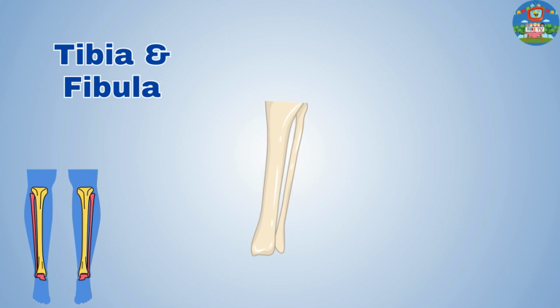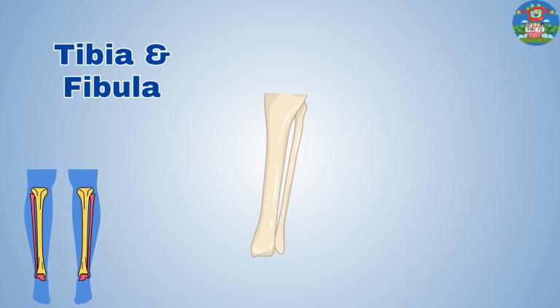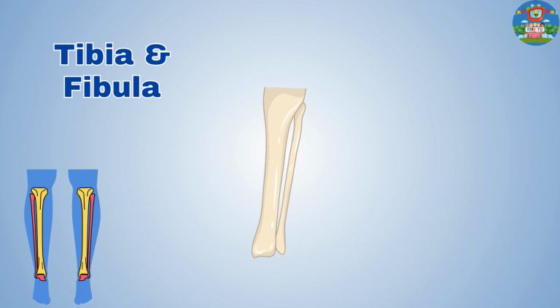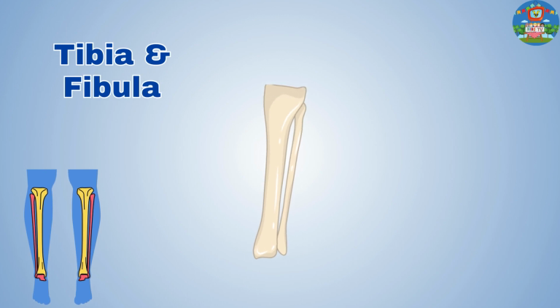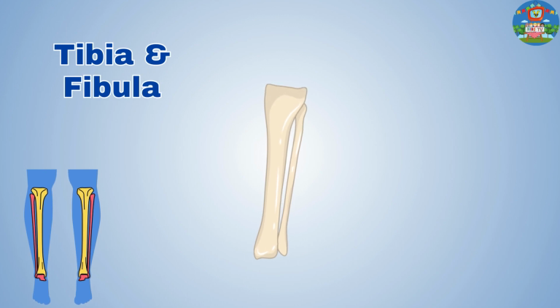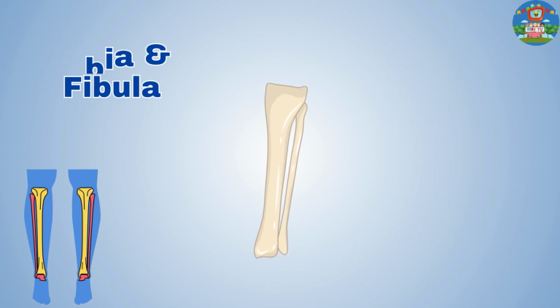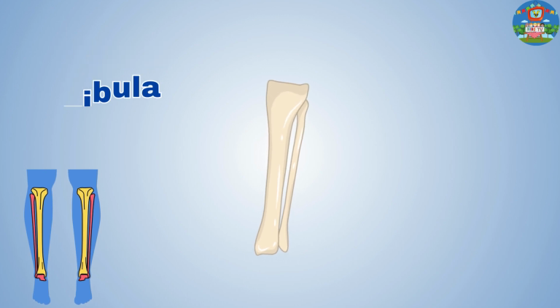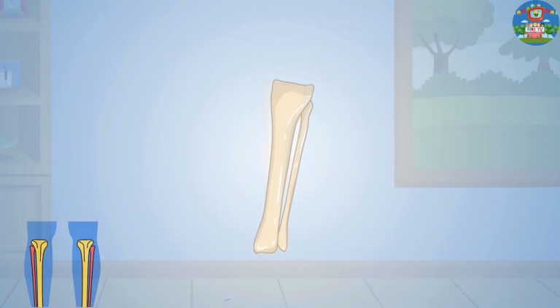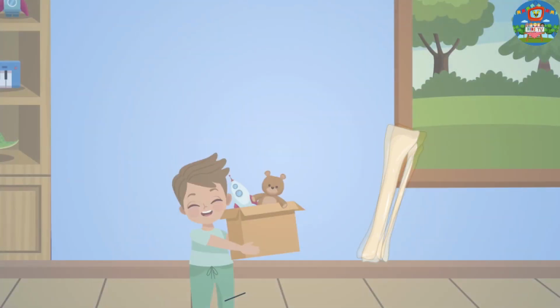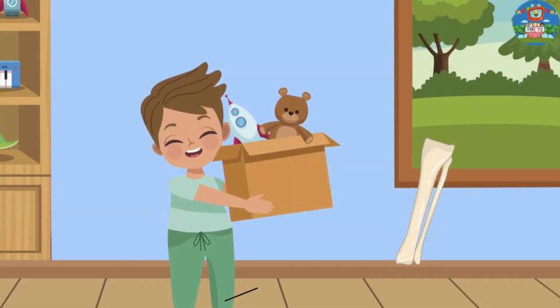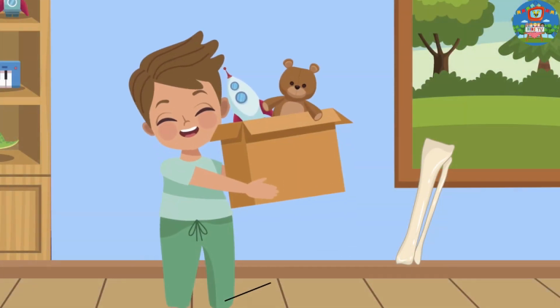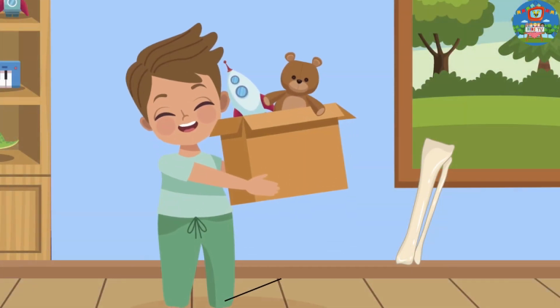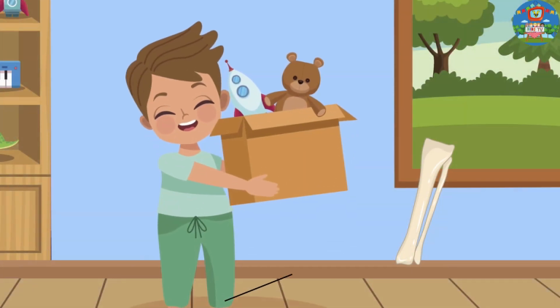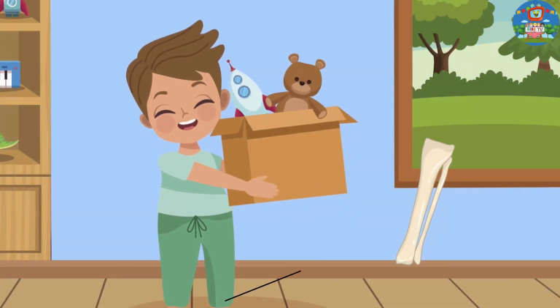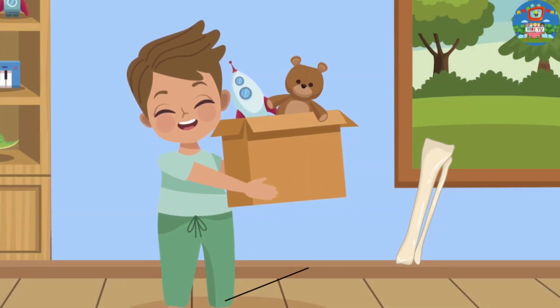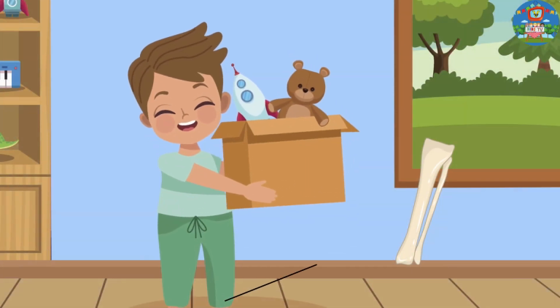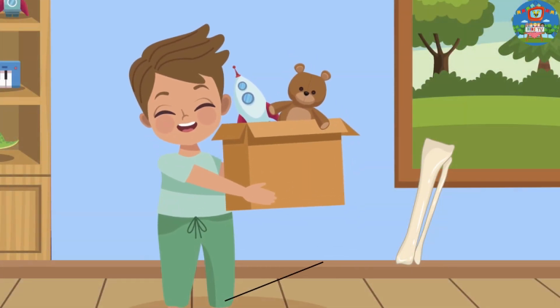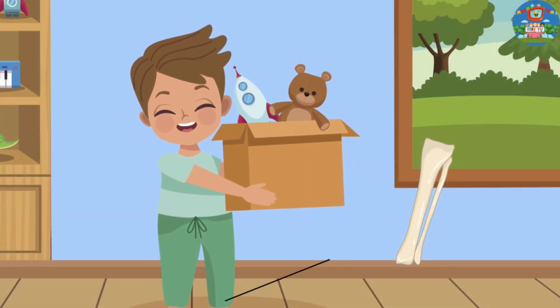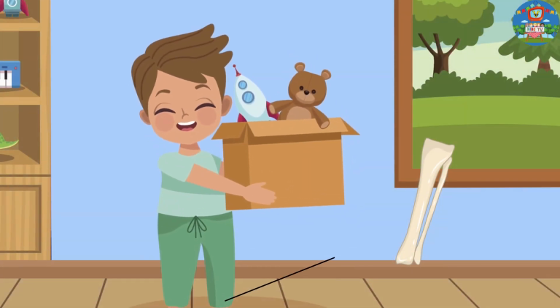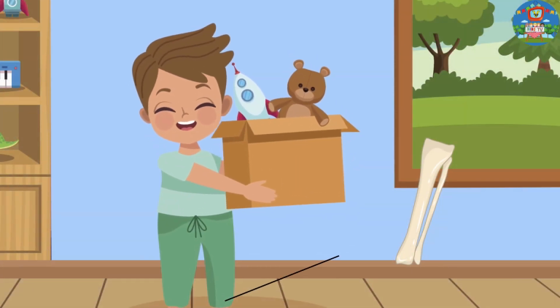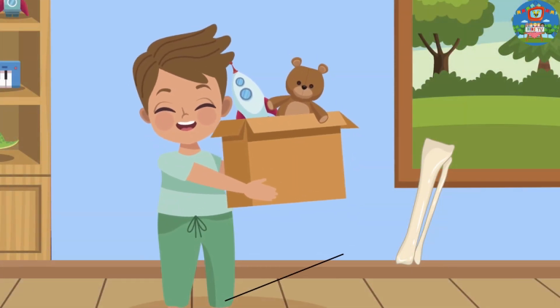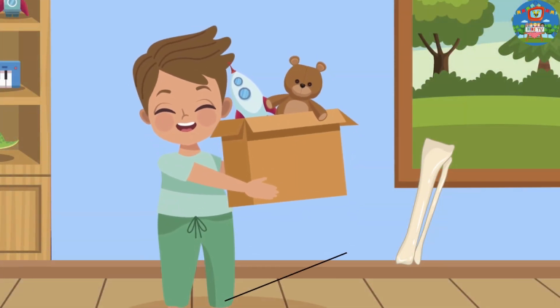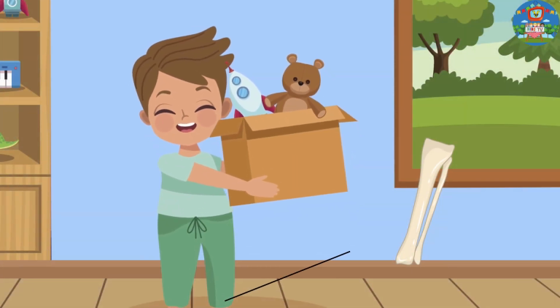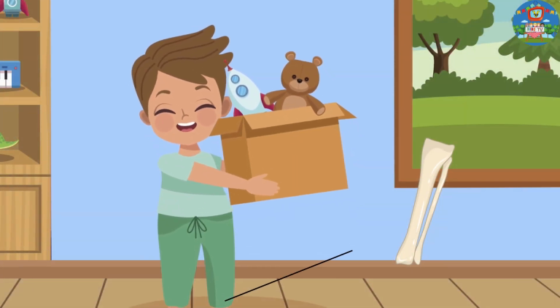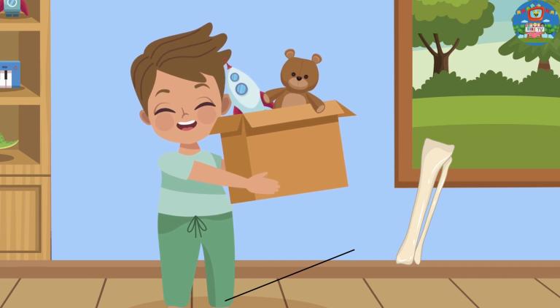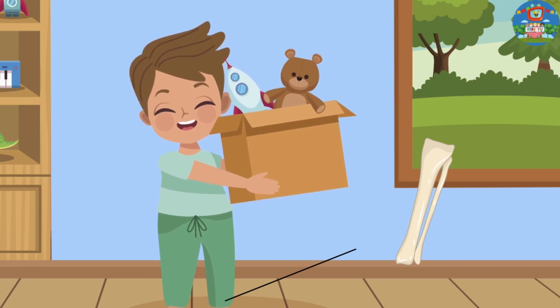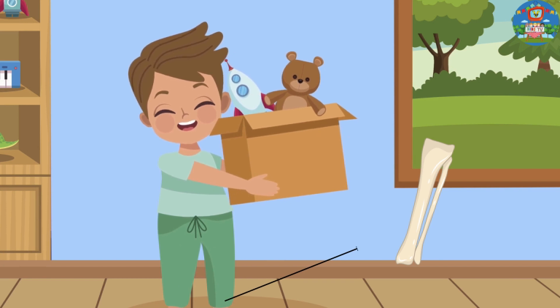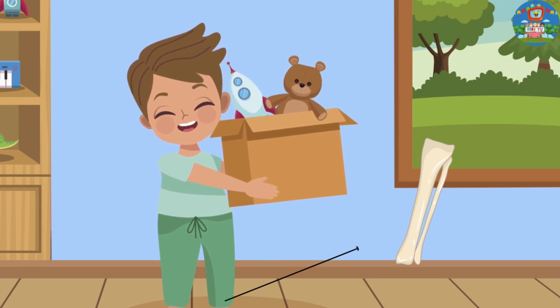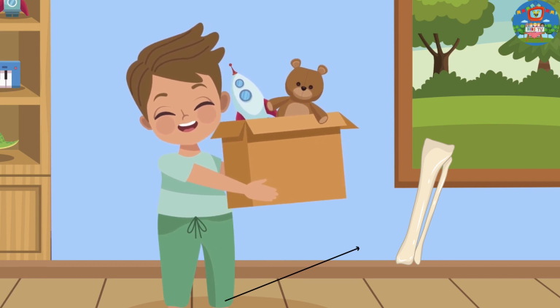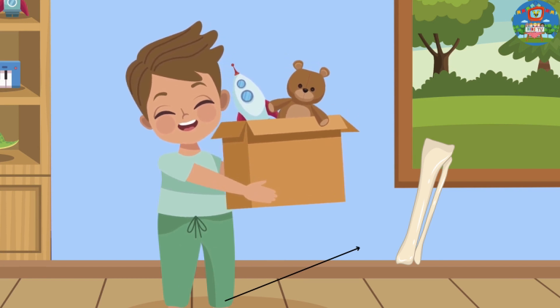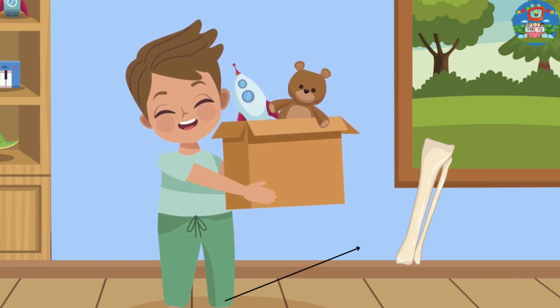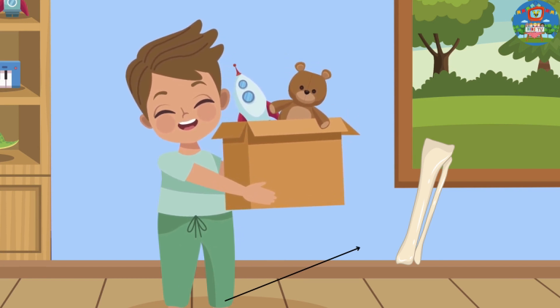Tibia and fibula. These bones are in our lower leg, allowing you to balance and move smoothly.